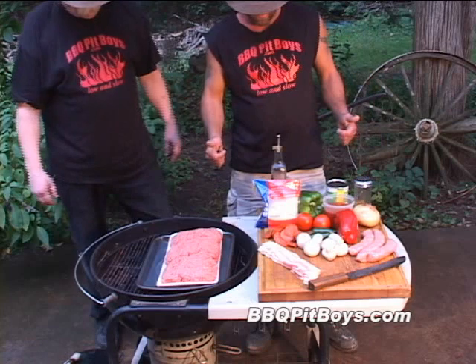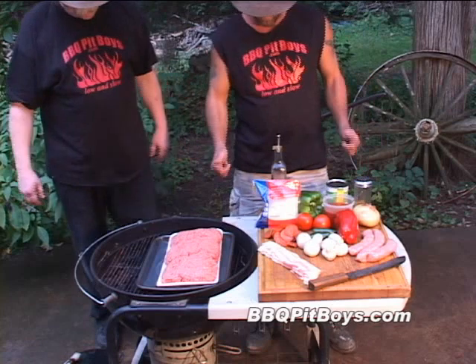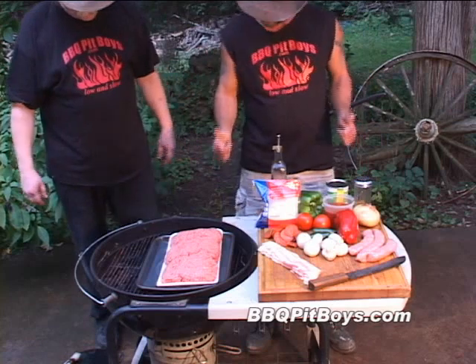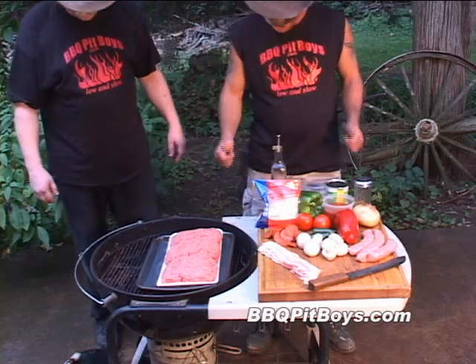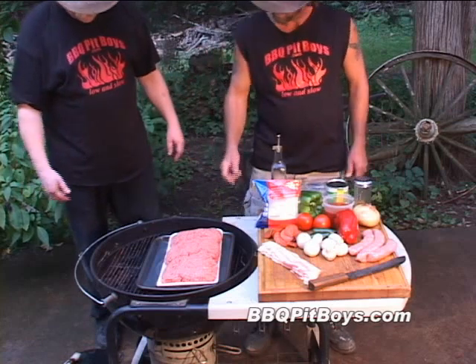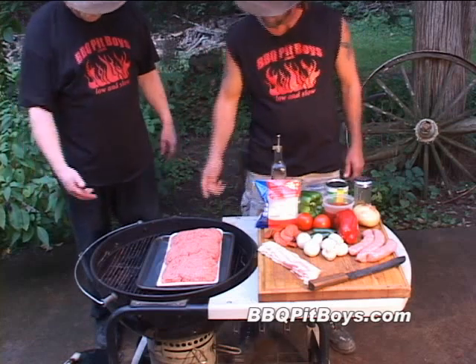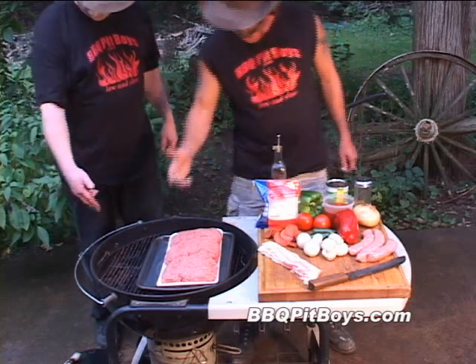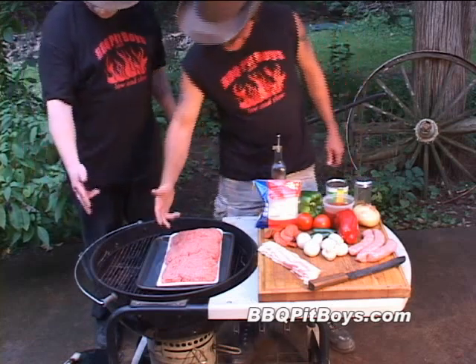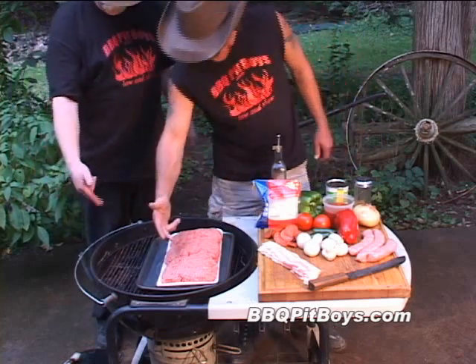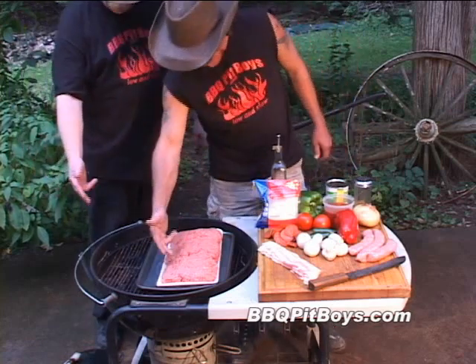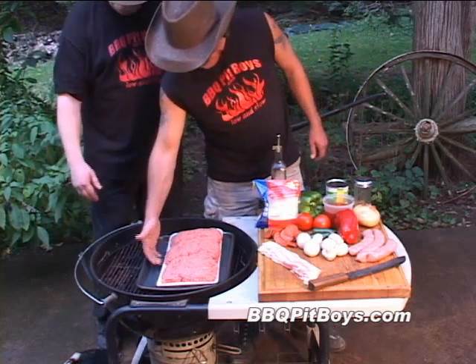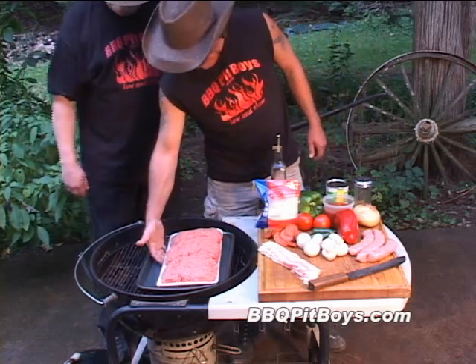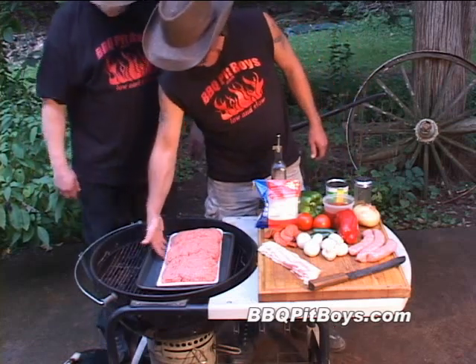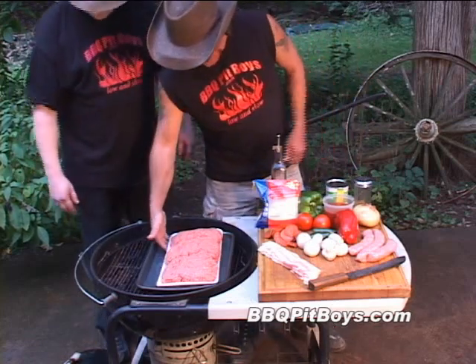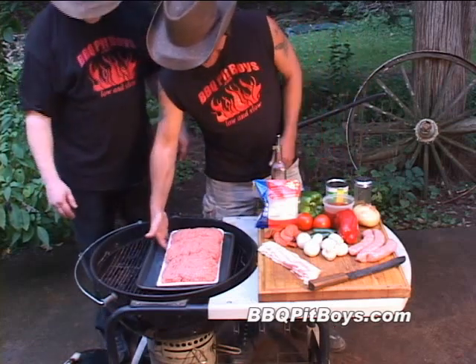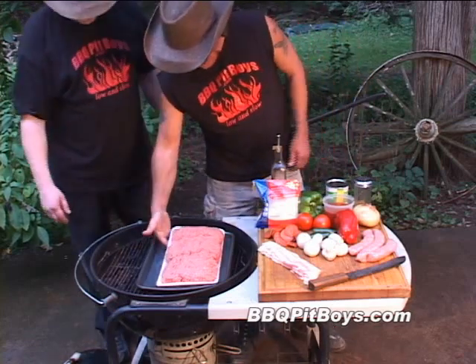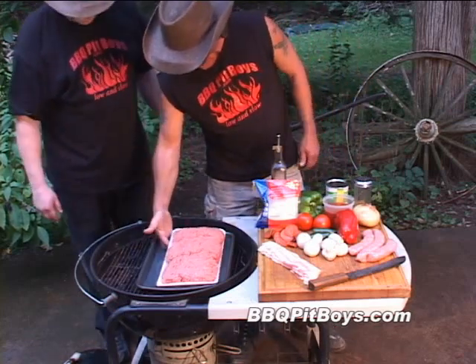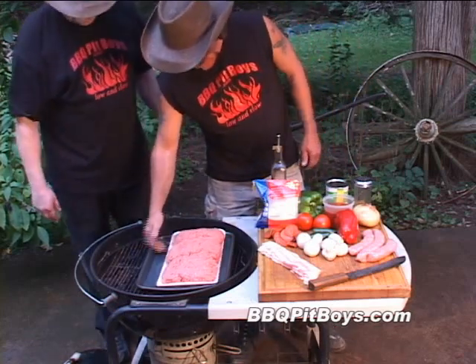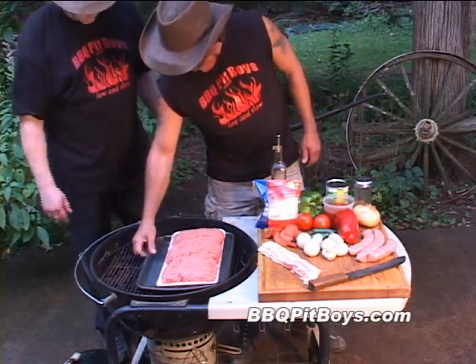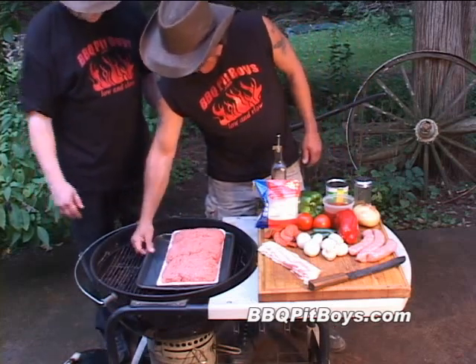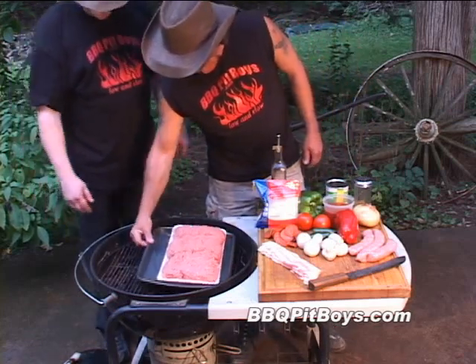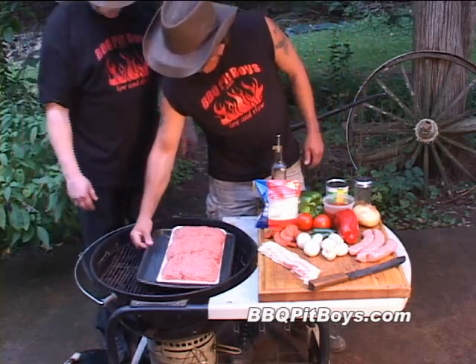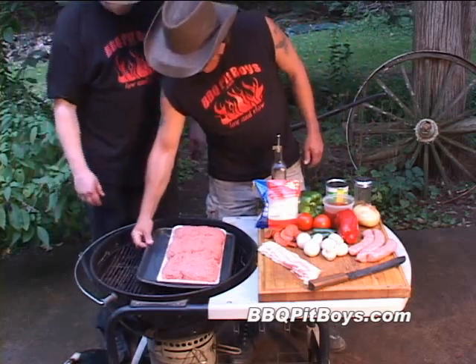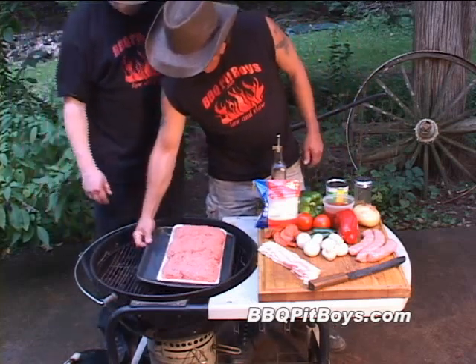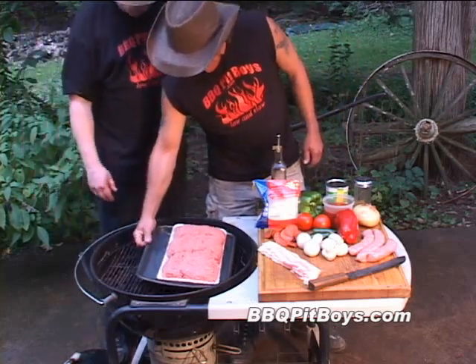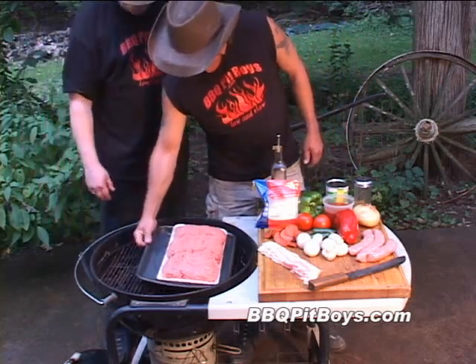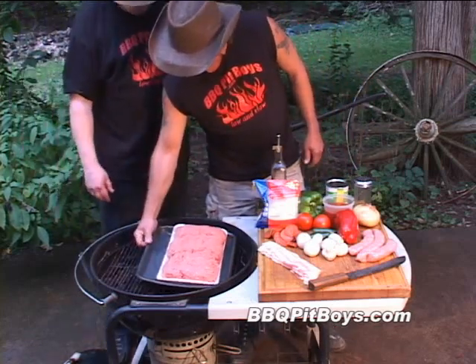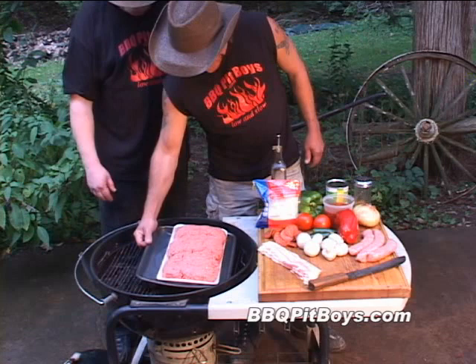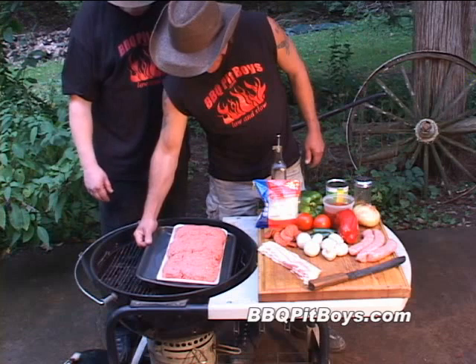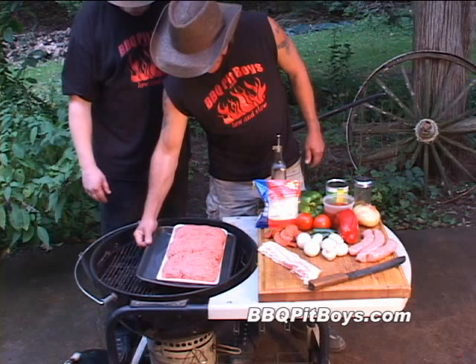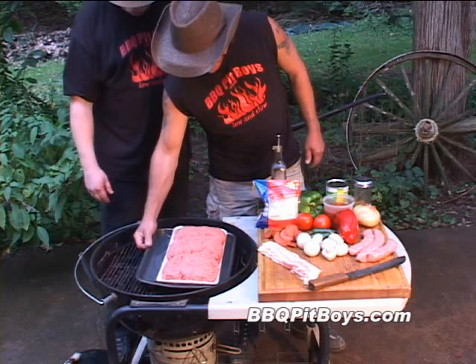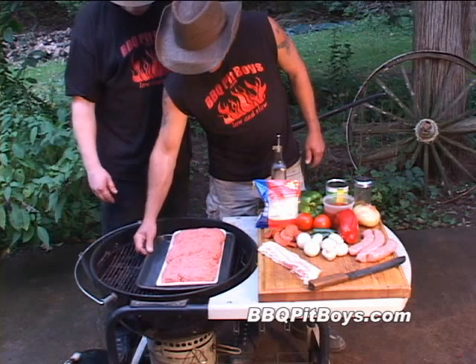Welcome to BBQPitBoys.com. Today we're going to do a meatloaf burger supreme.